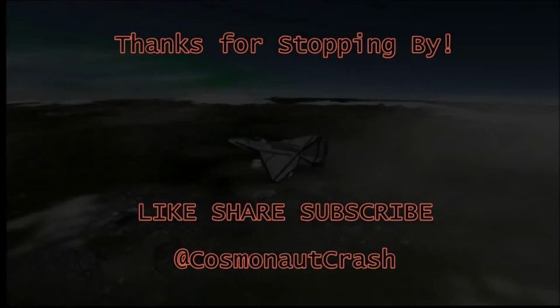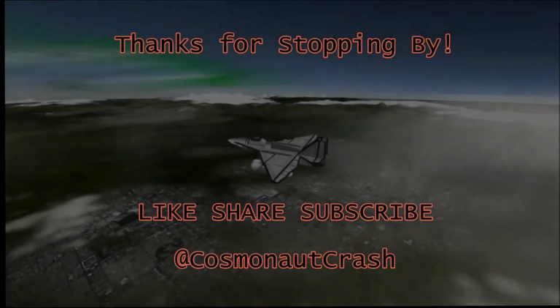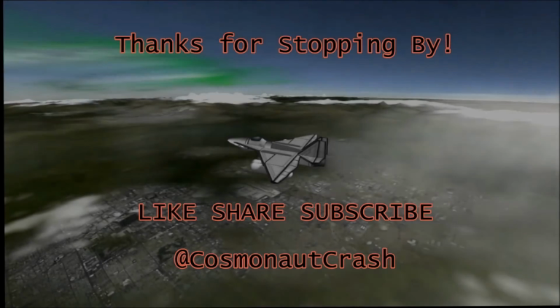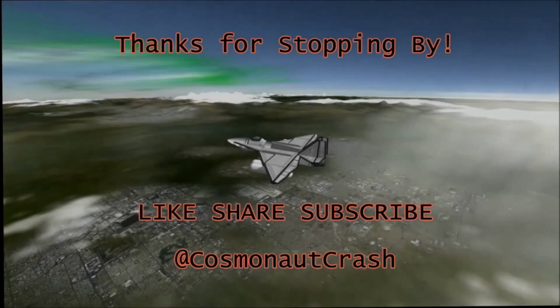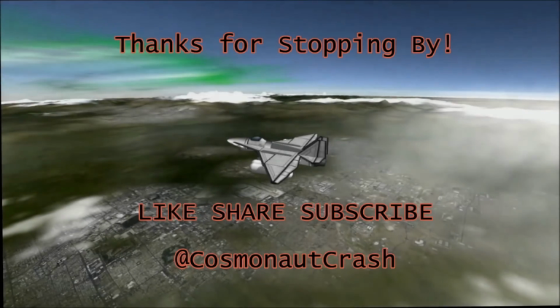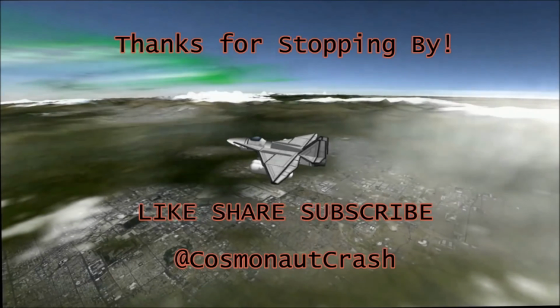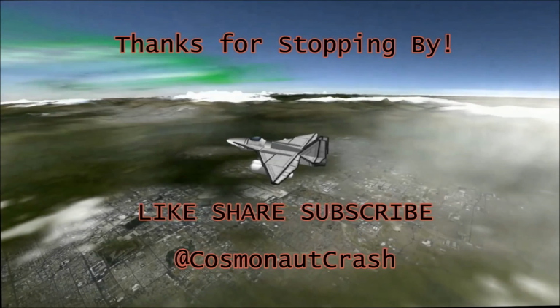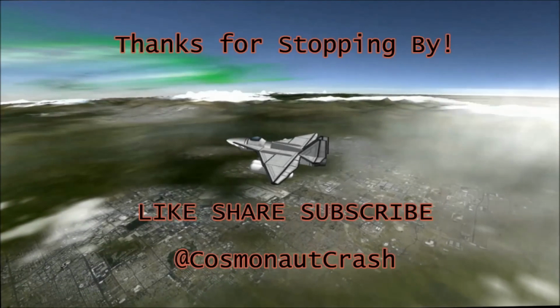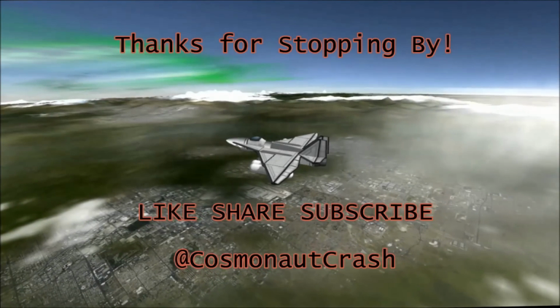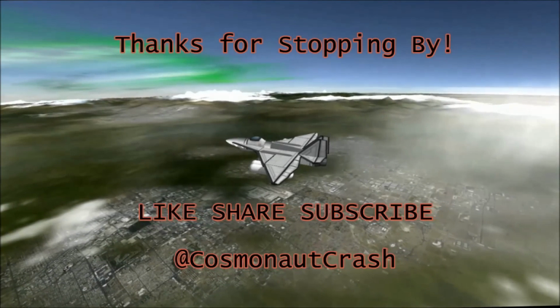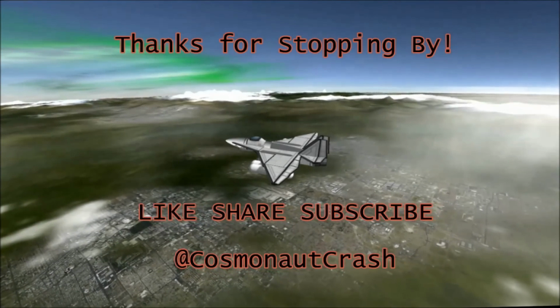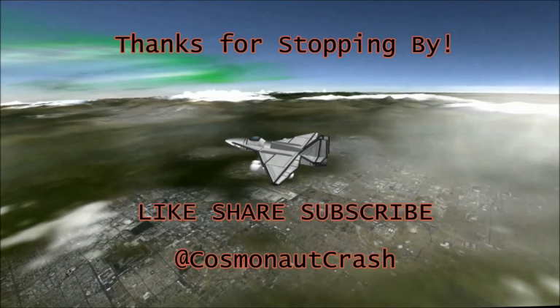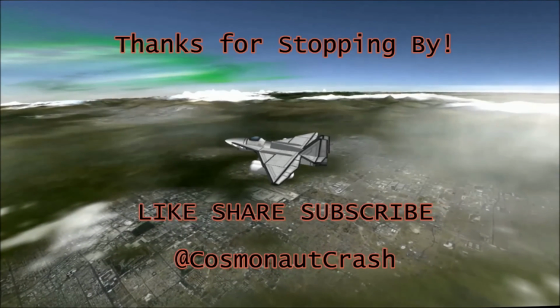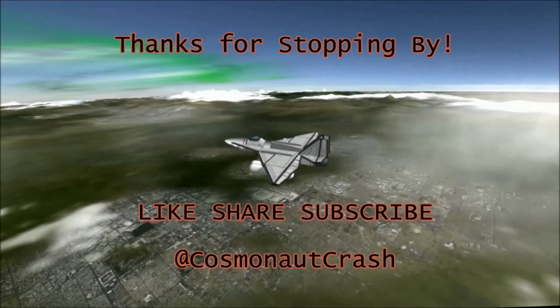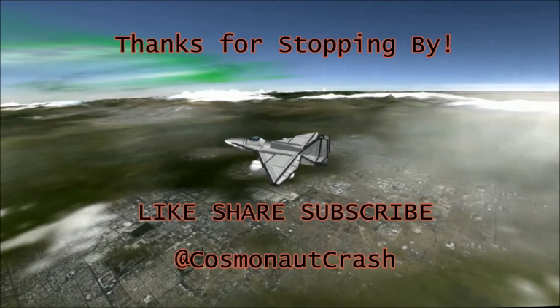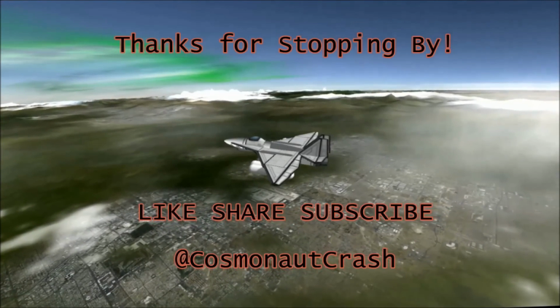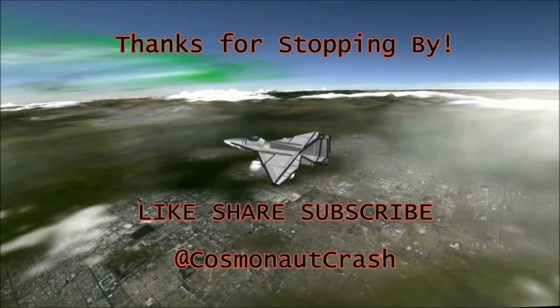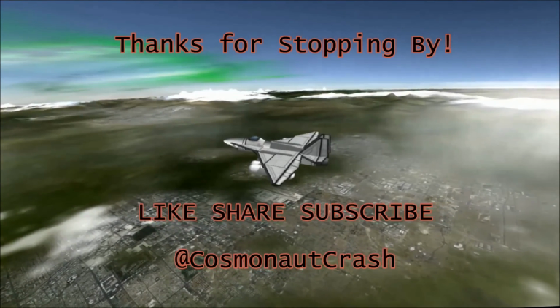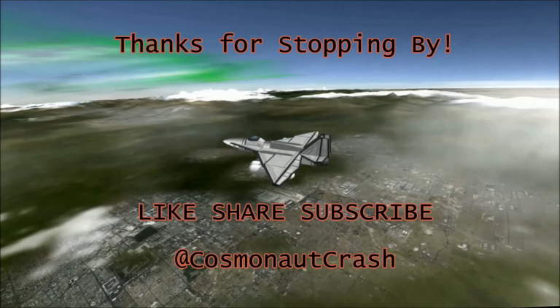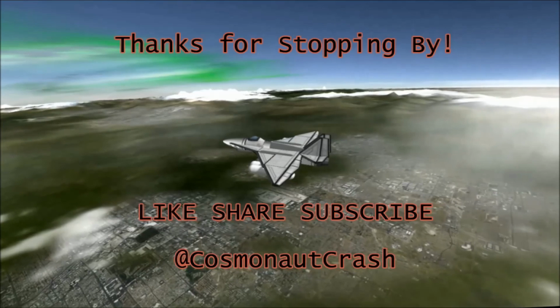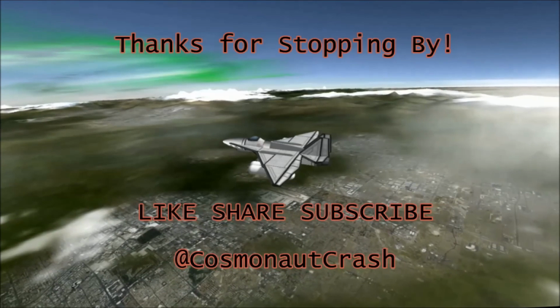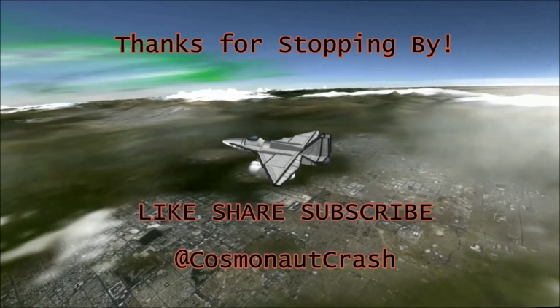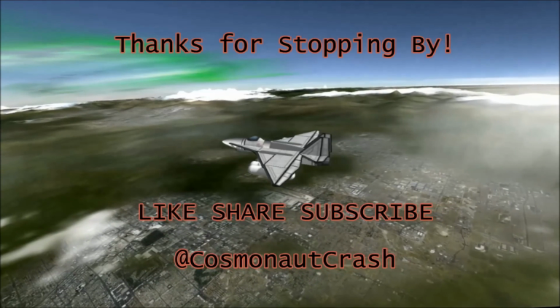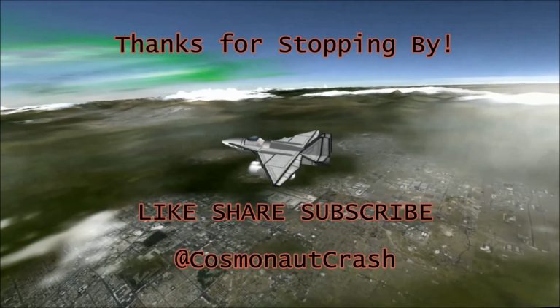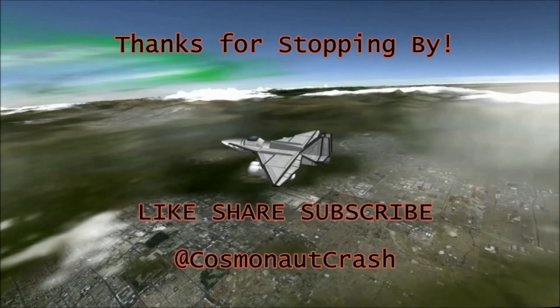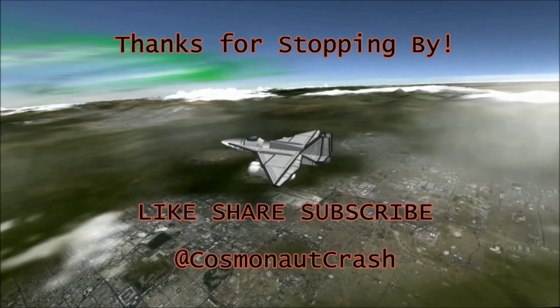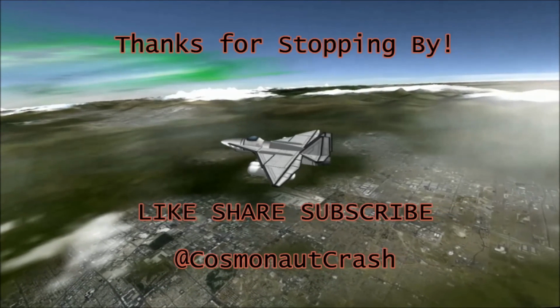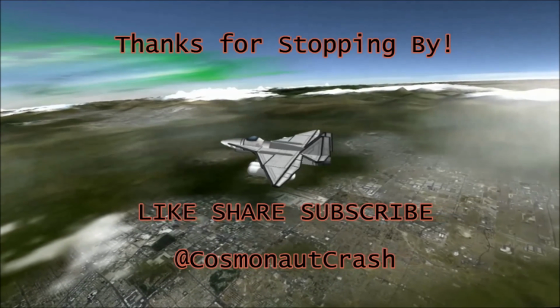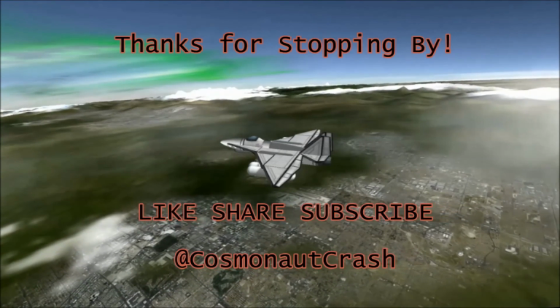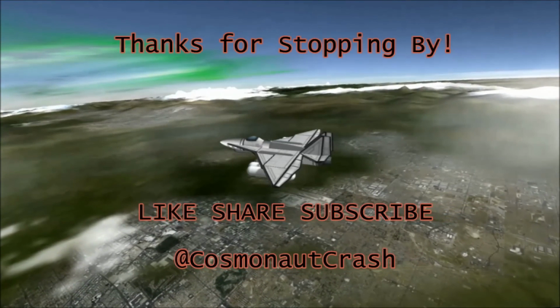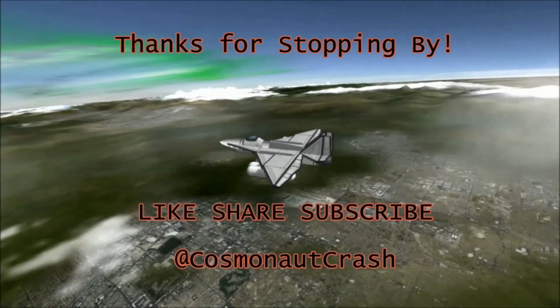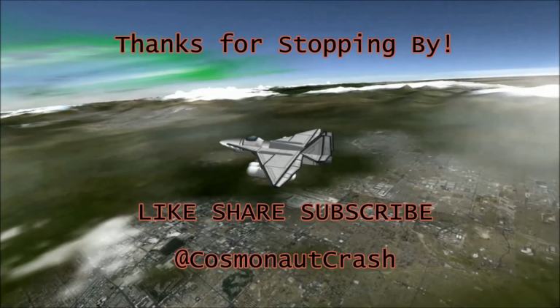I'll be working some of those tweaks out off camera in the next episode. Anyway, thanks for hanging out with everybody - I will see all of you tomorrow.